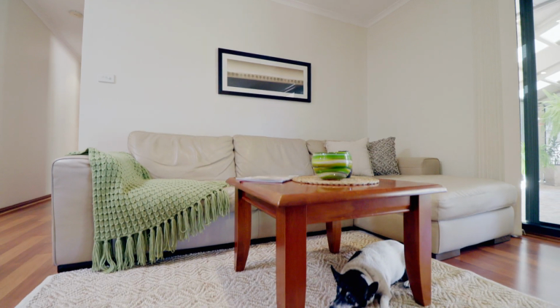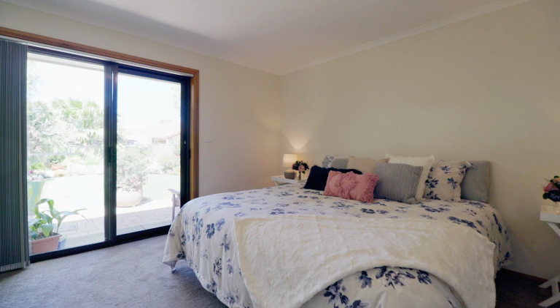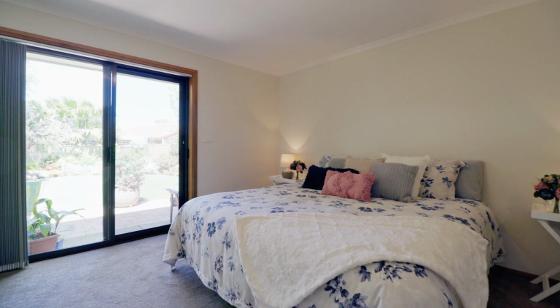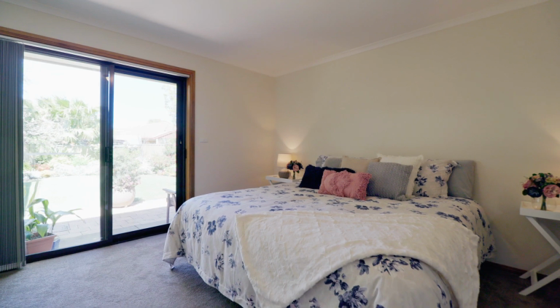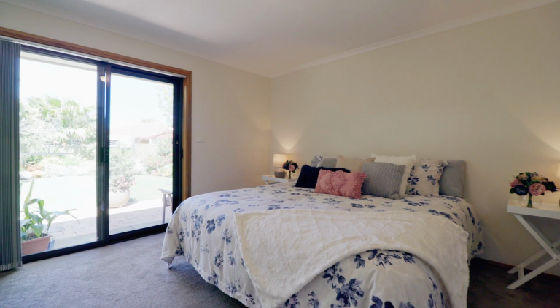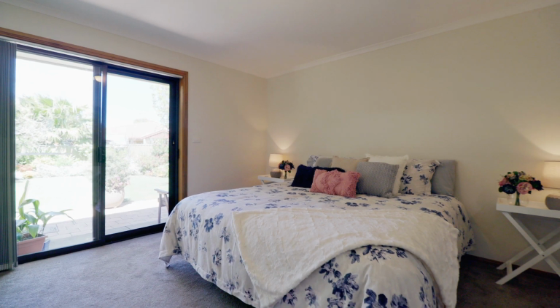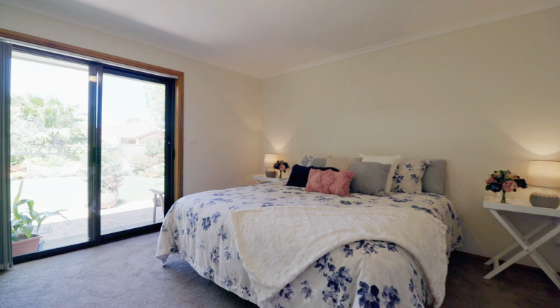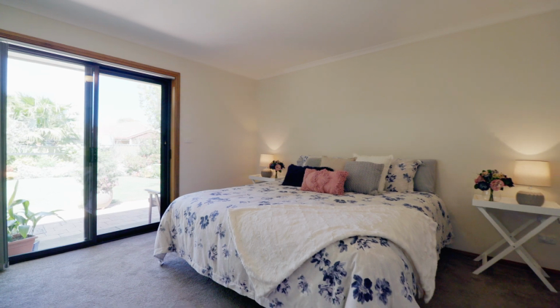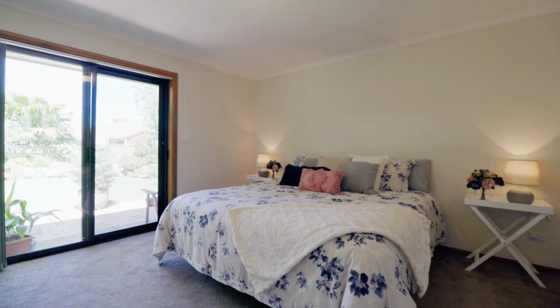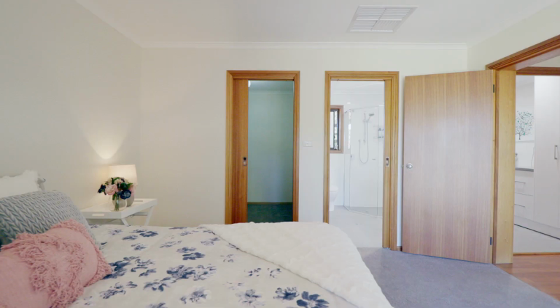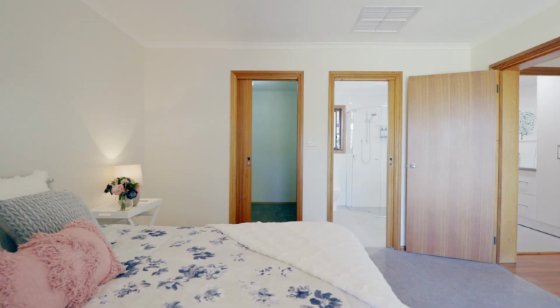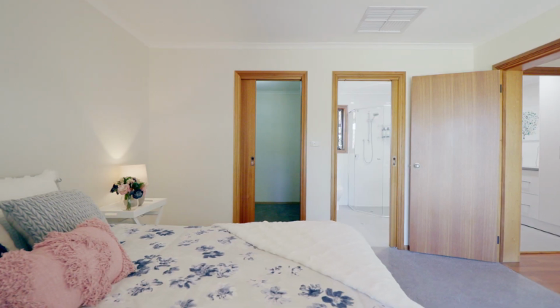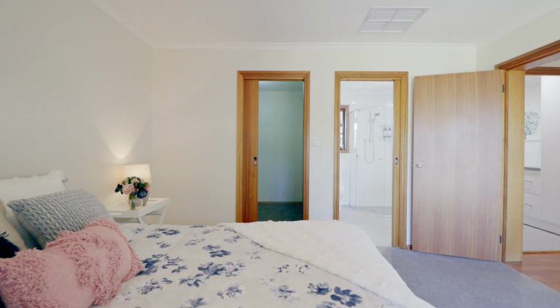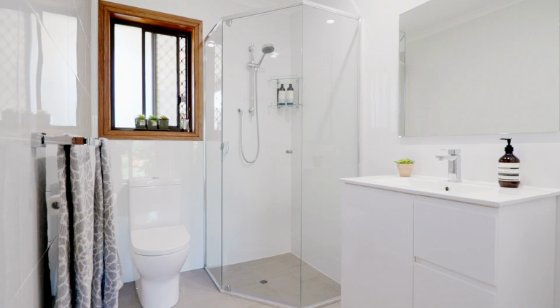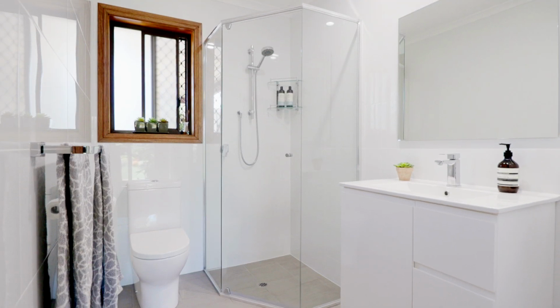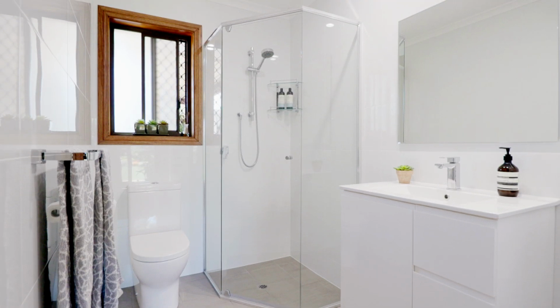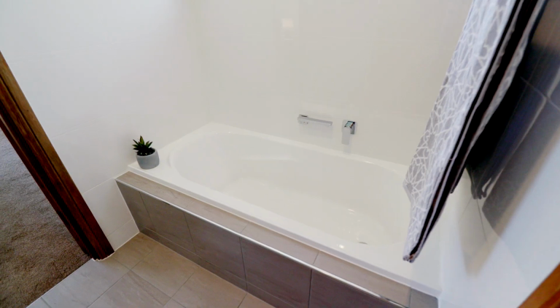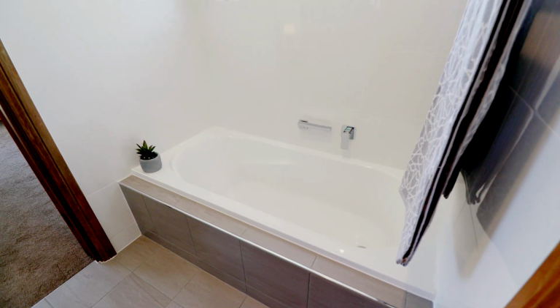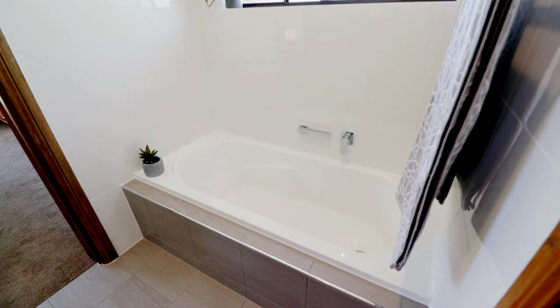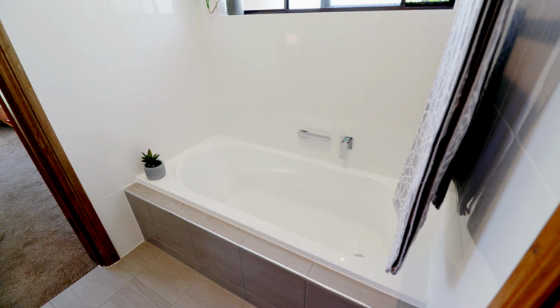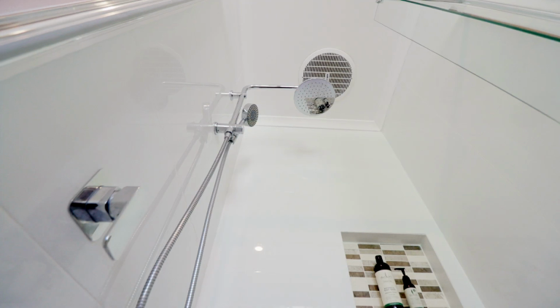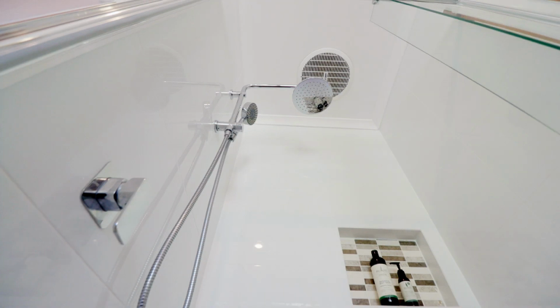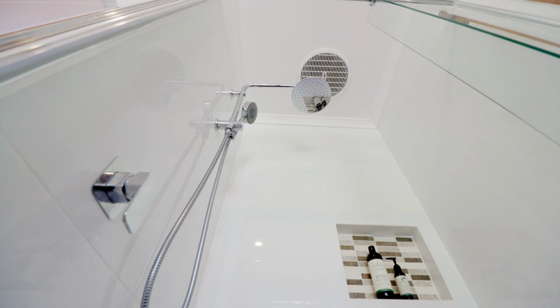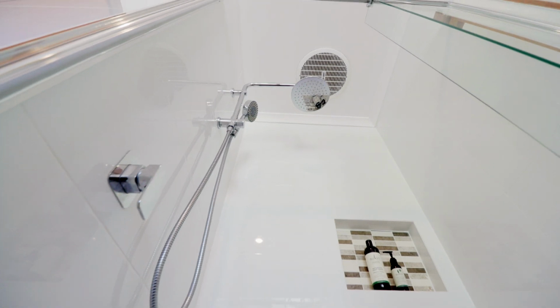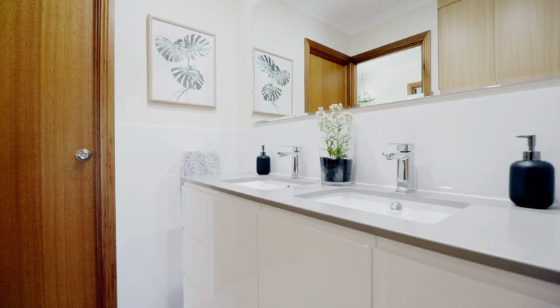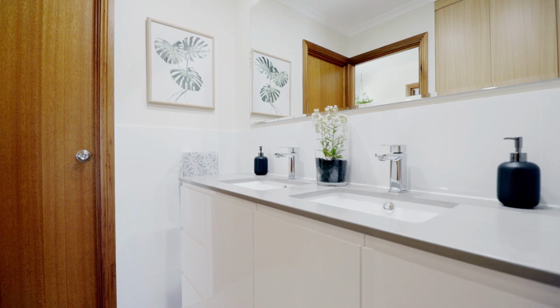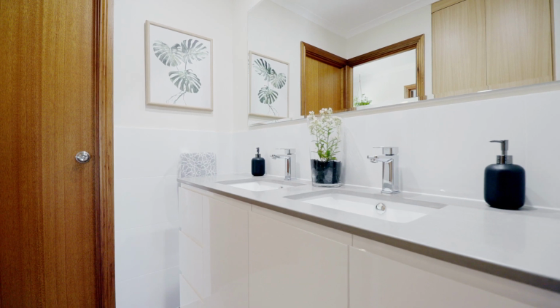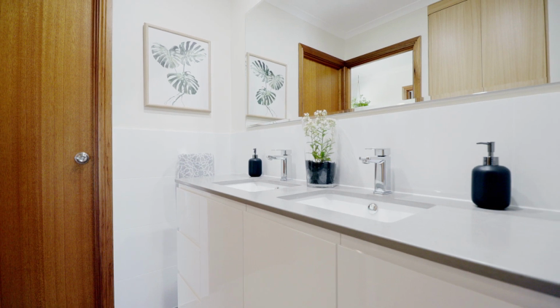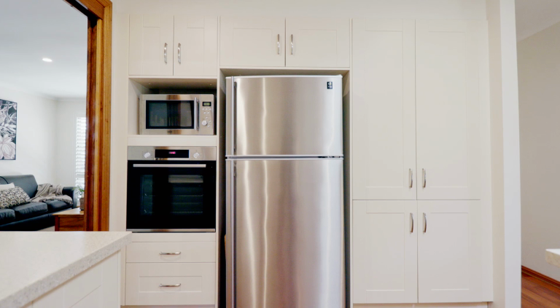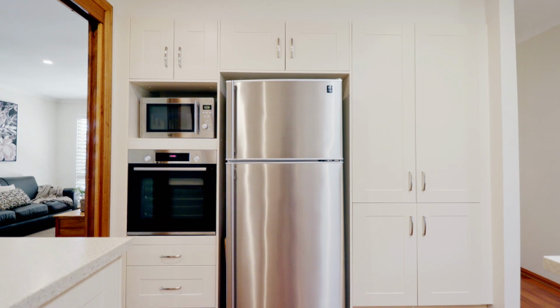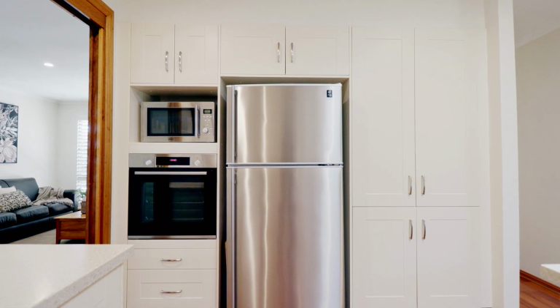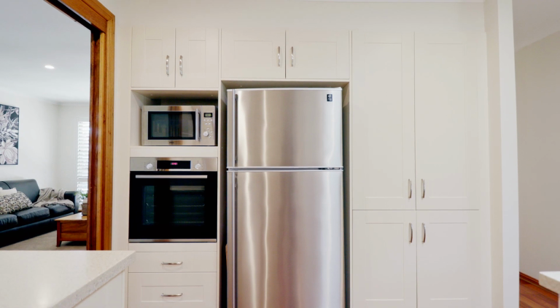We started off with doing the back bedroom, did the bathrooms — two bathrooms and laundry — the kitchen, and did all the roof just recently.